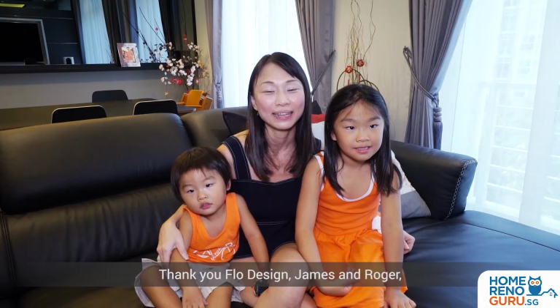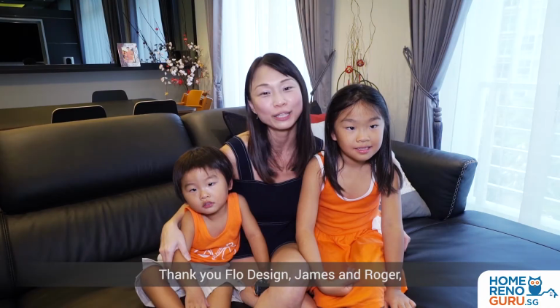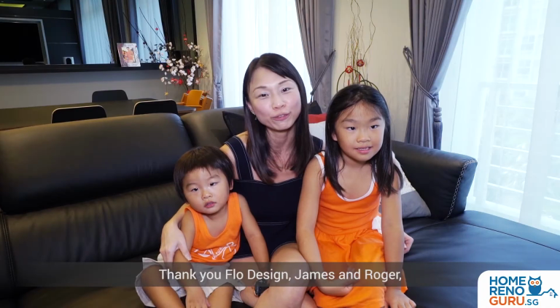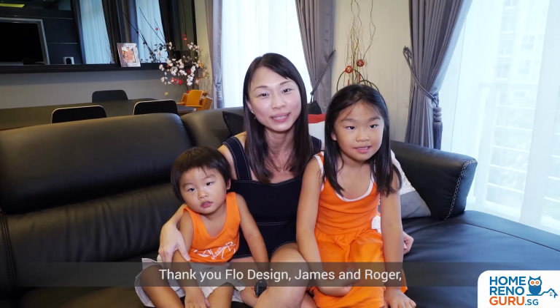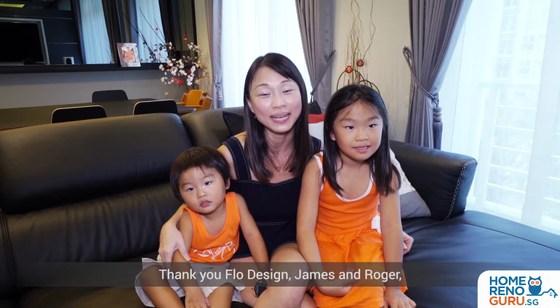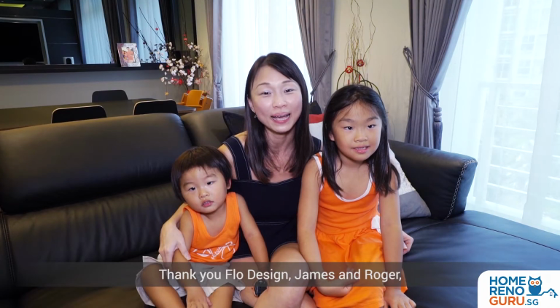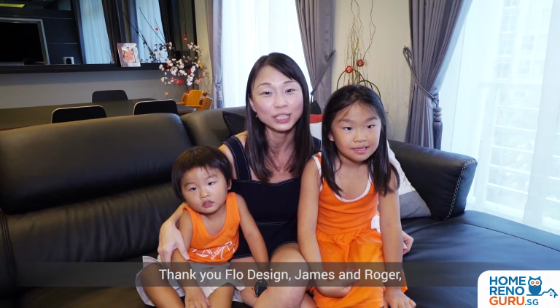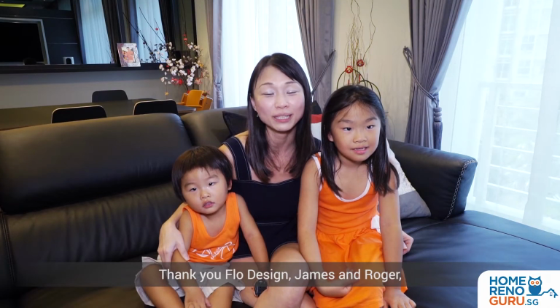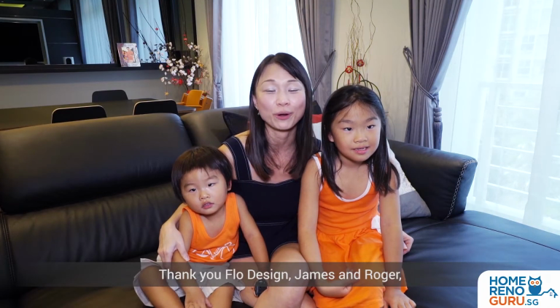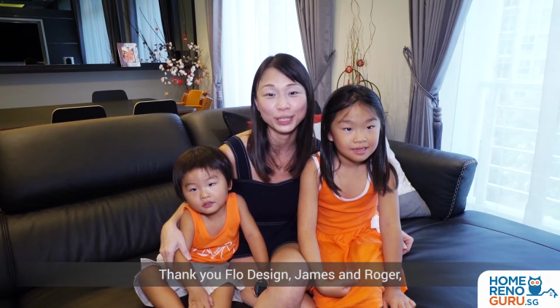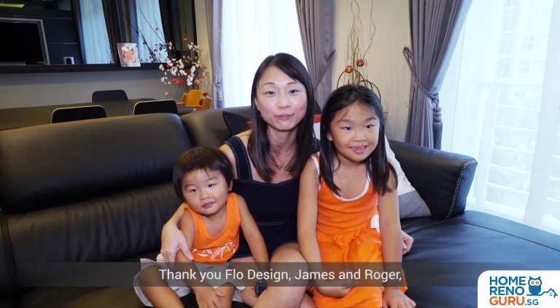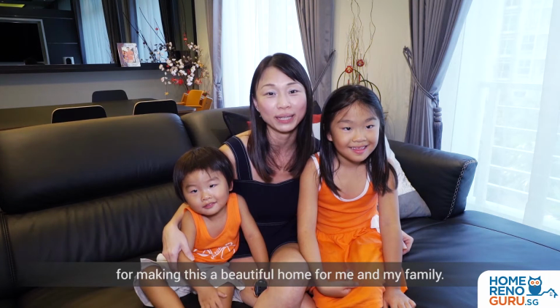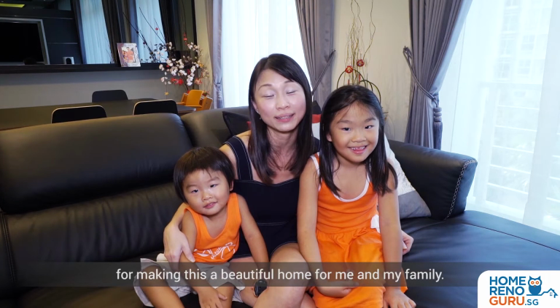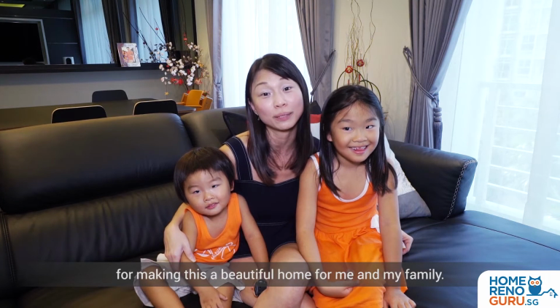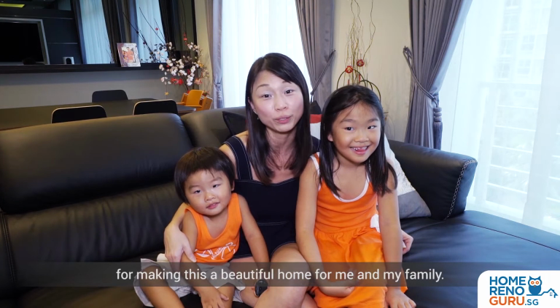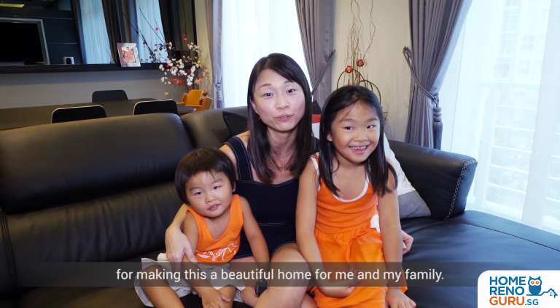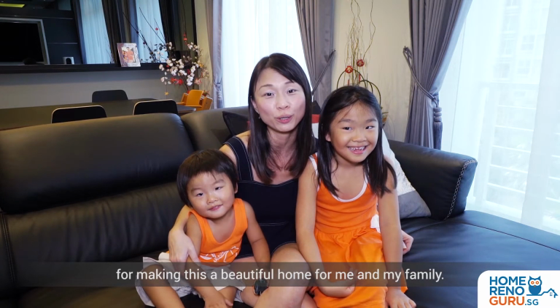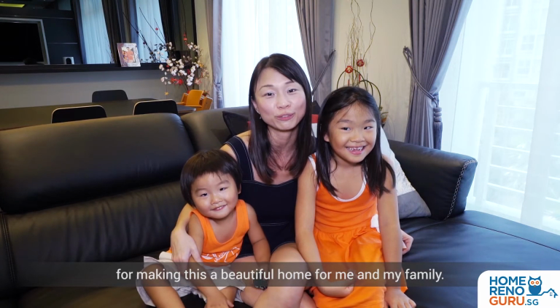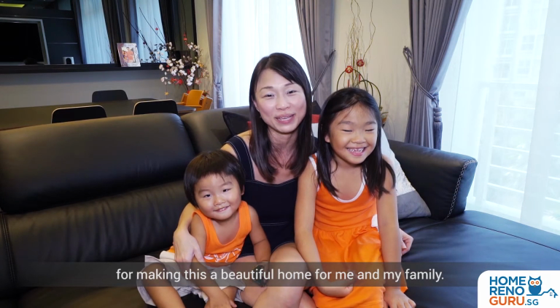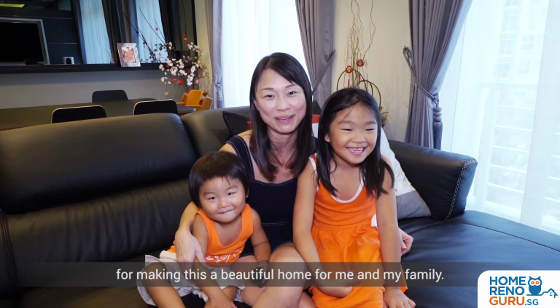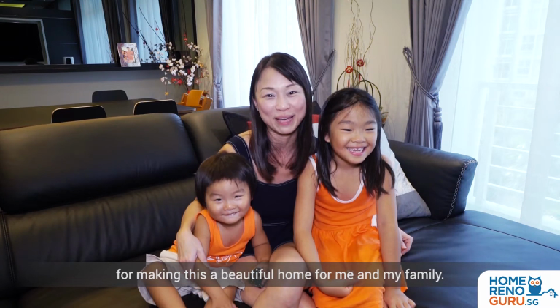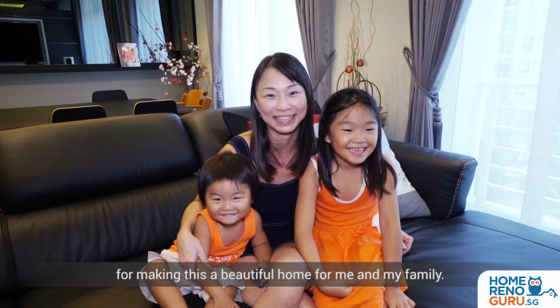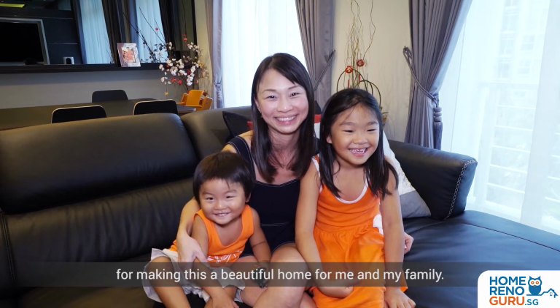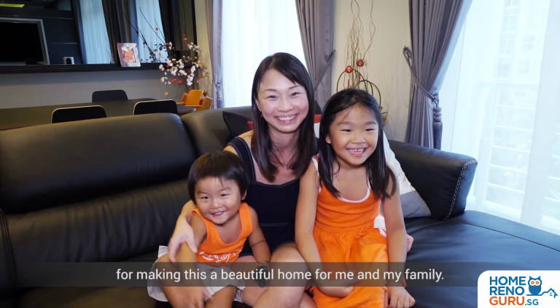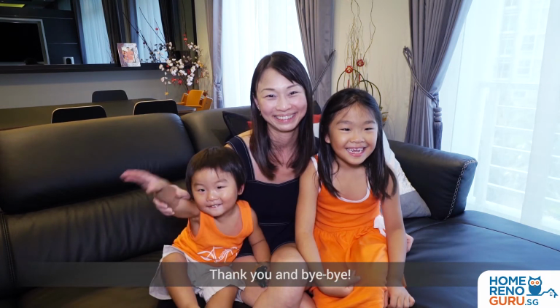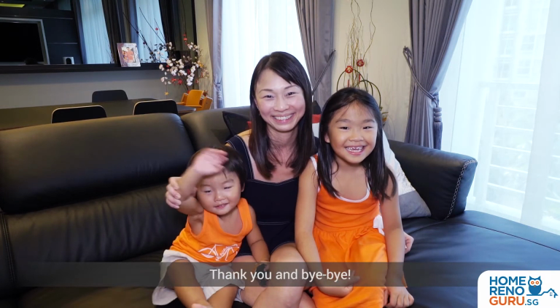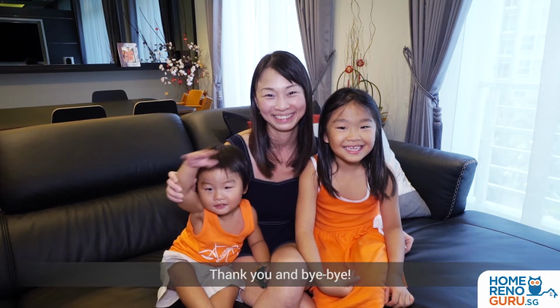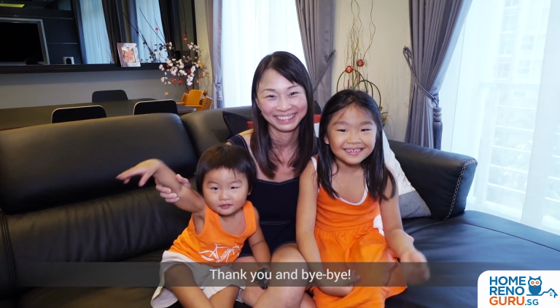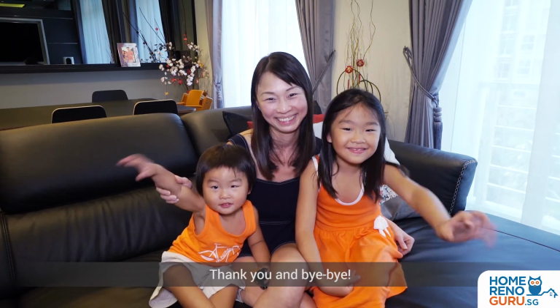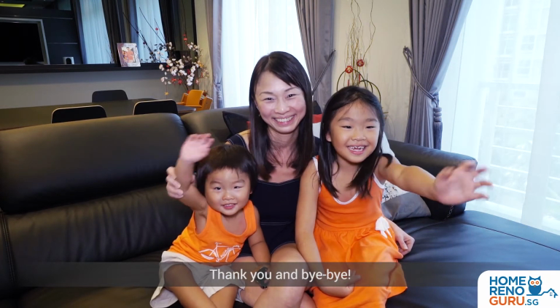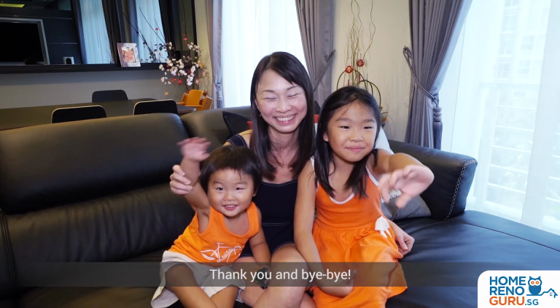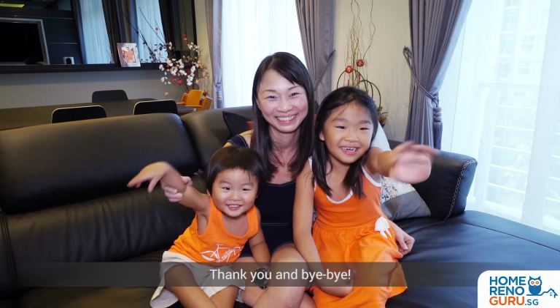Thank you Flow Design, James and Roger, for making this a beautiful home for me and my family. Thank you! Bye bye!